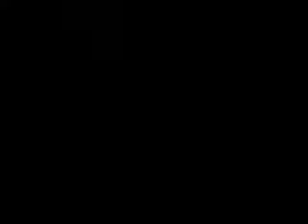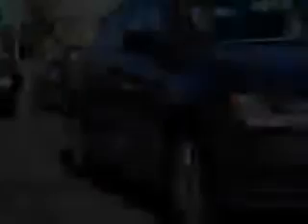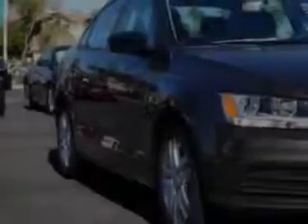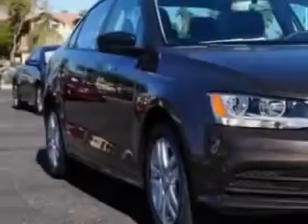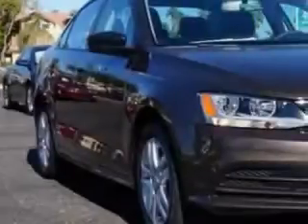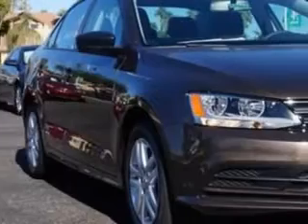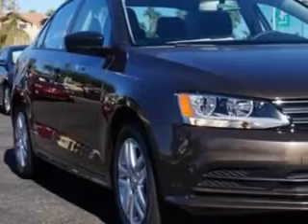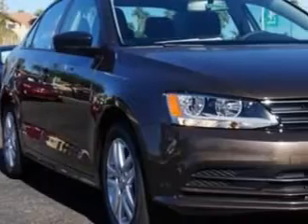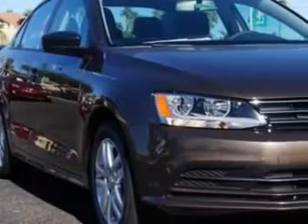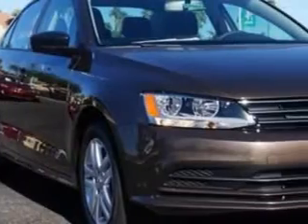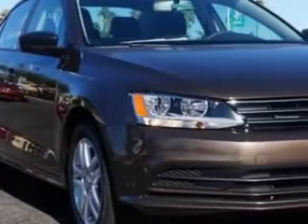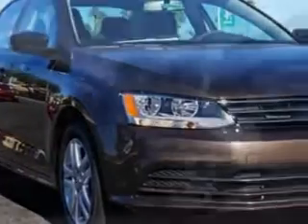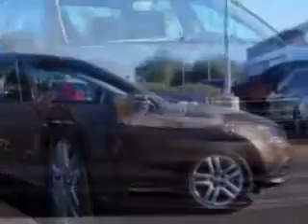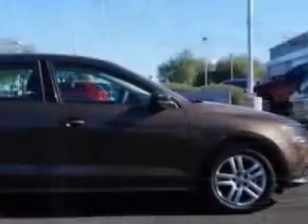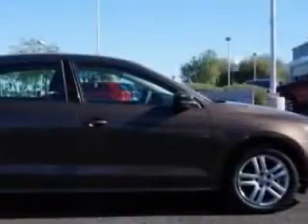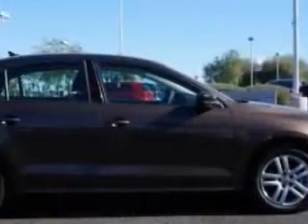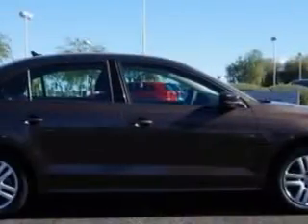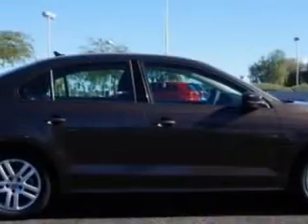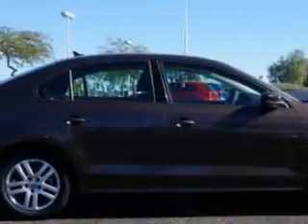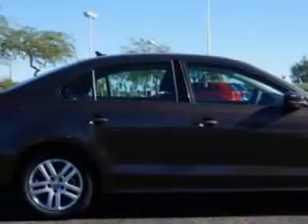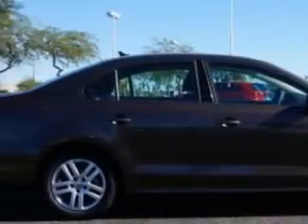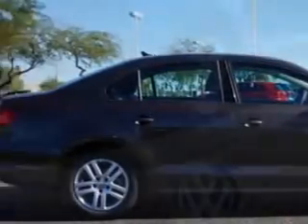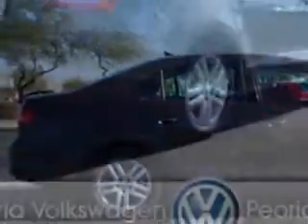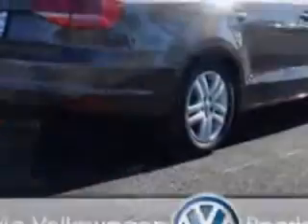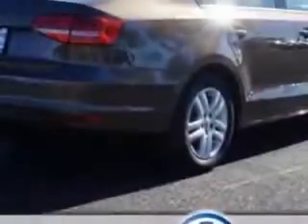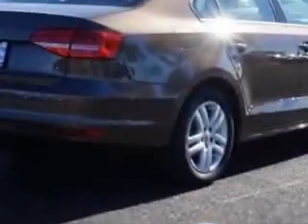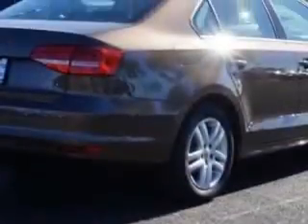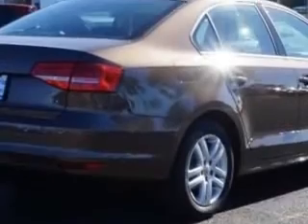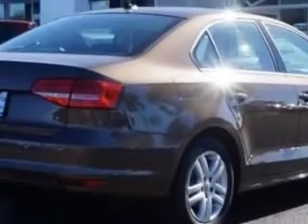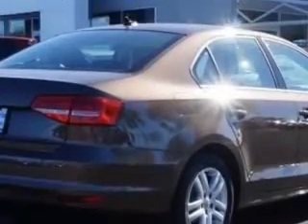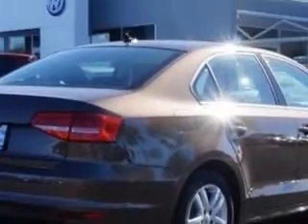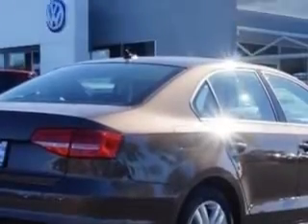Check out this toffee brown metallic 2015 Volkswagen Jetta, equipped with a four-cylinder engine and an automatic transmission.